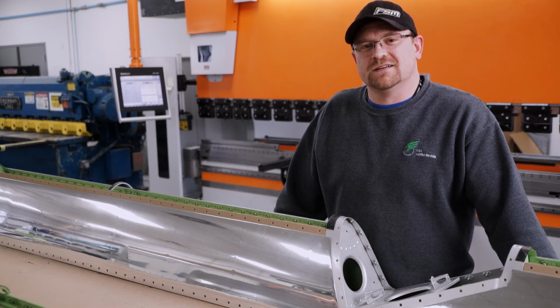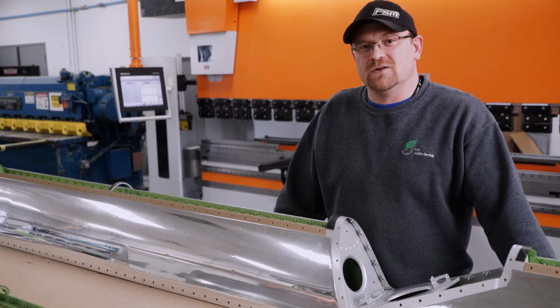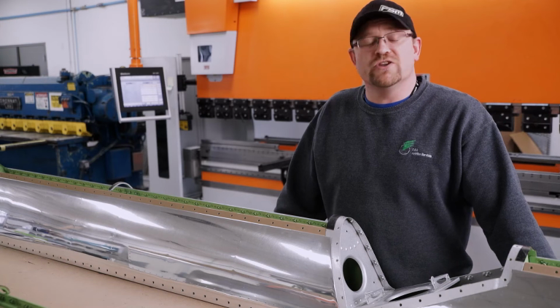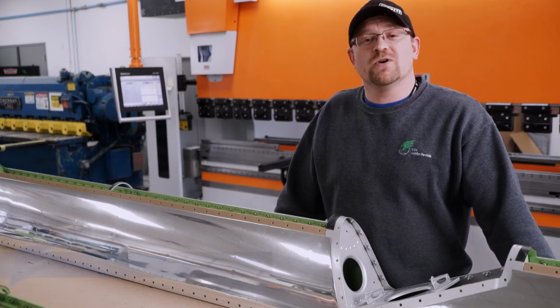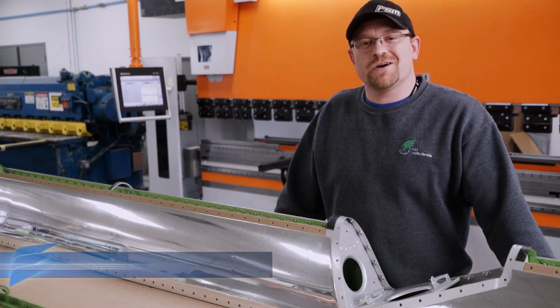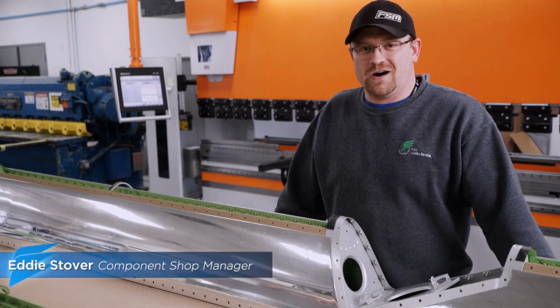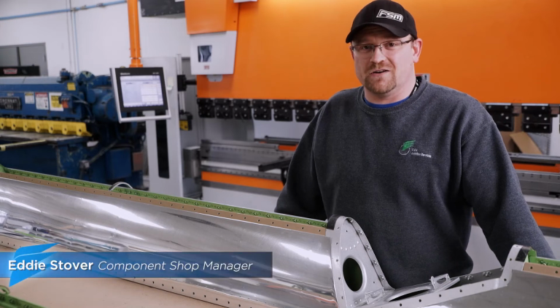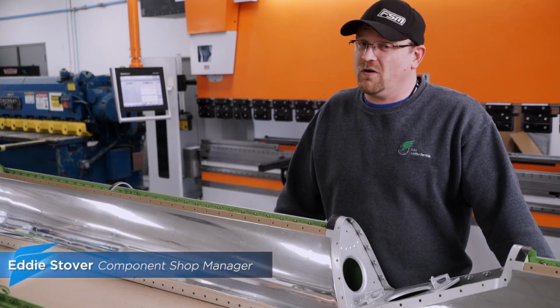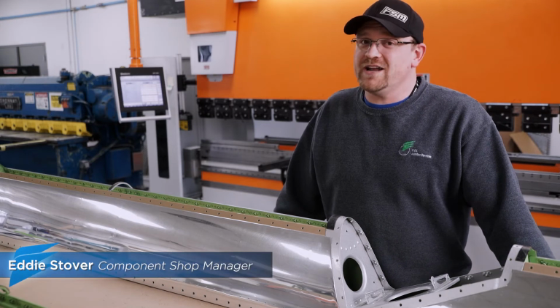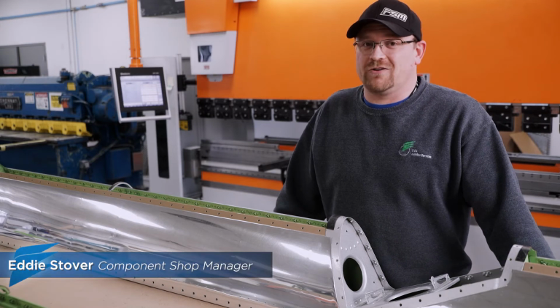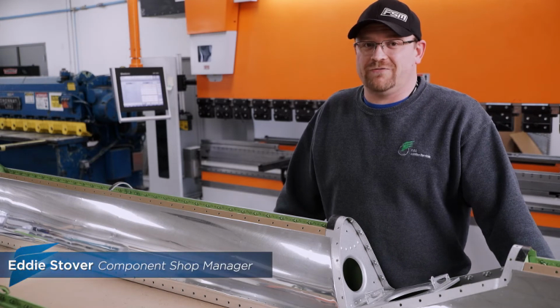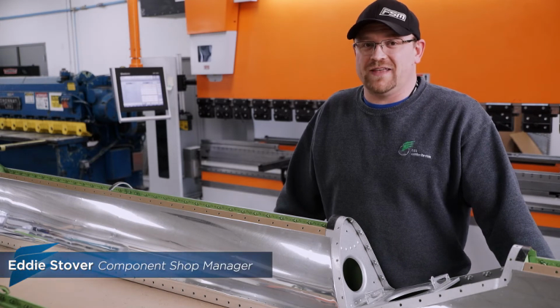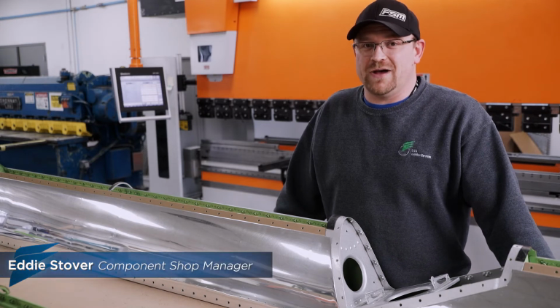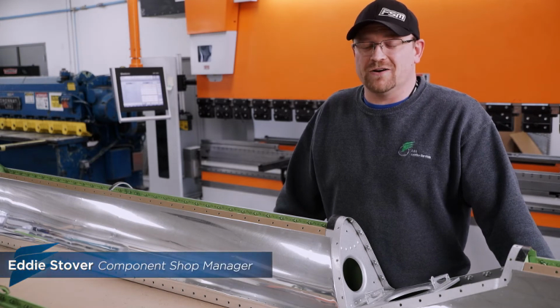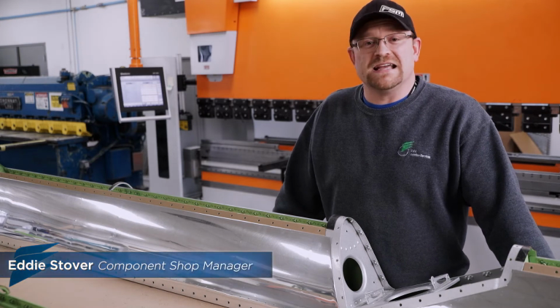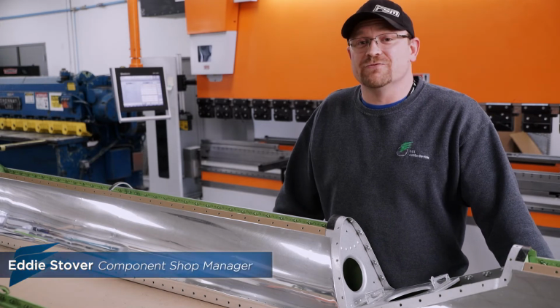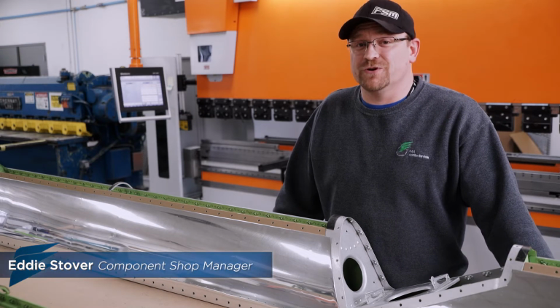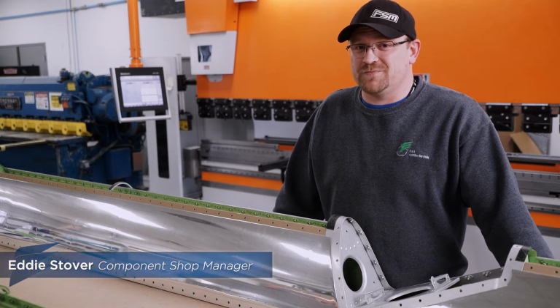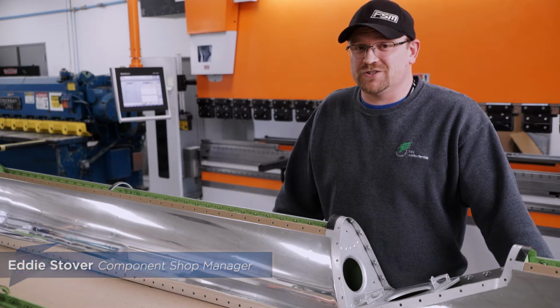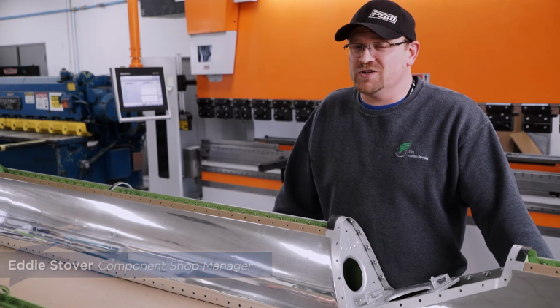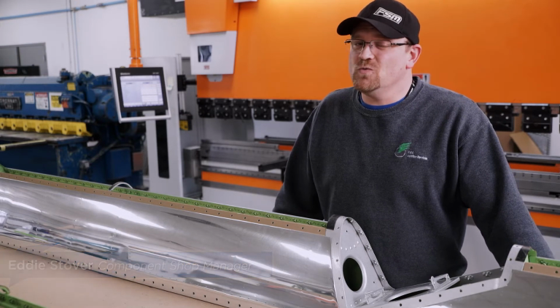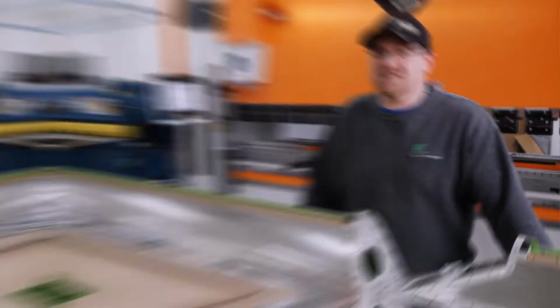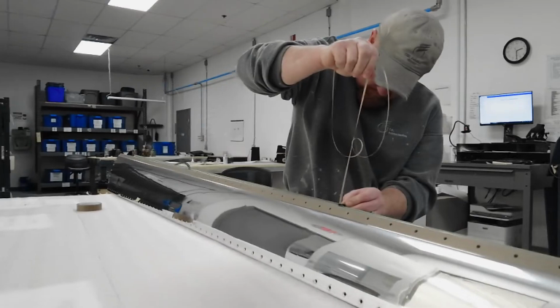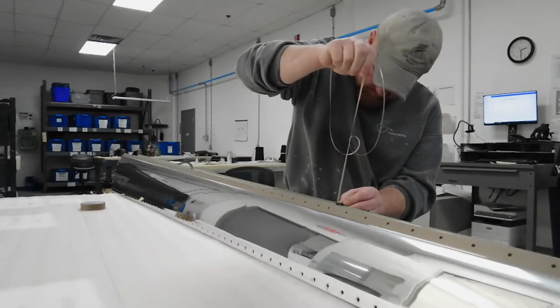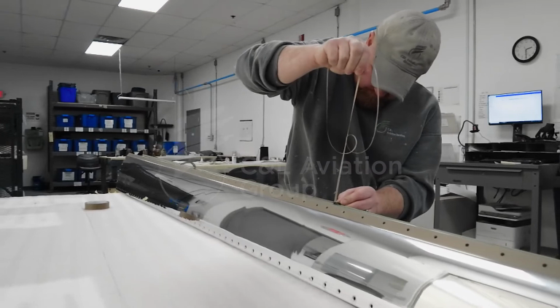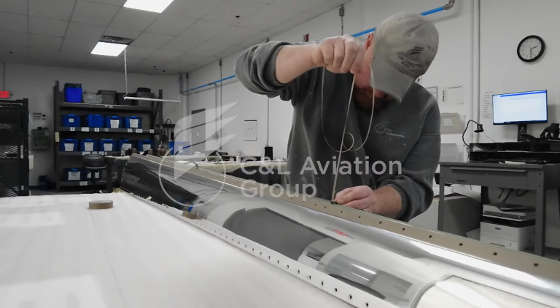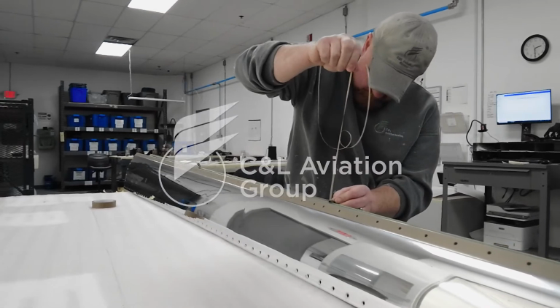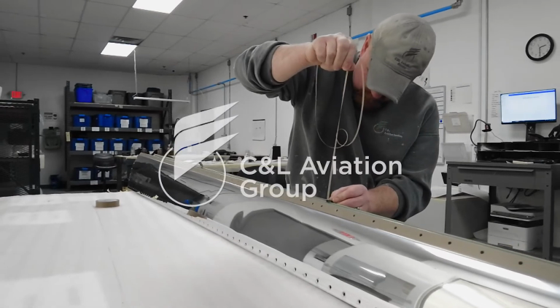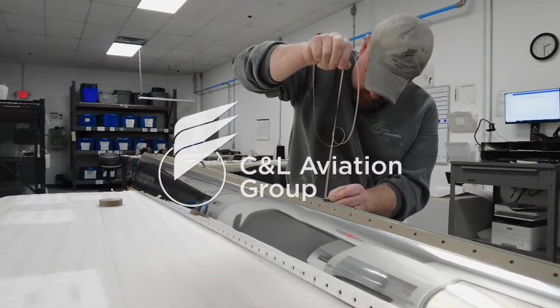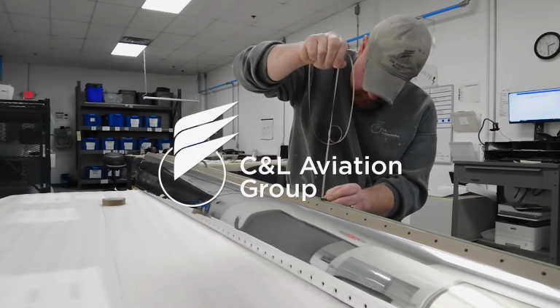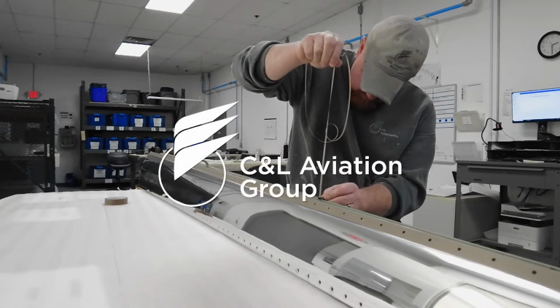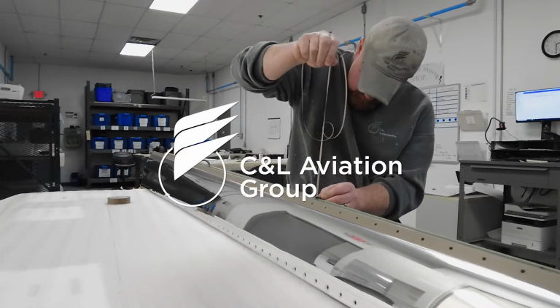When you bring your Hawker, or any aircraft for that matter, in for inspection, you want a team that has experience with that airframe.